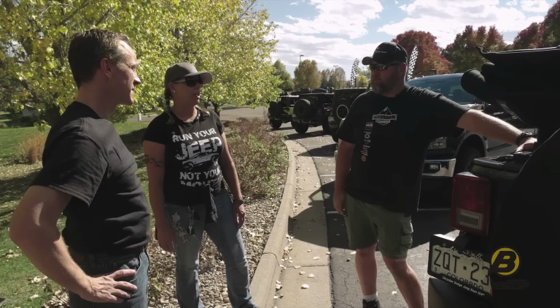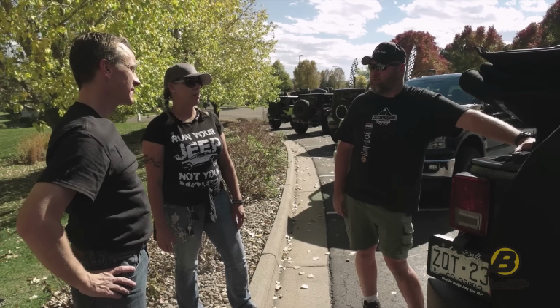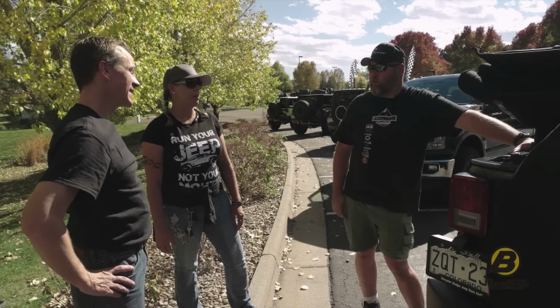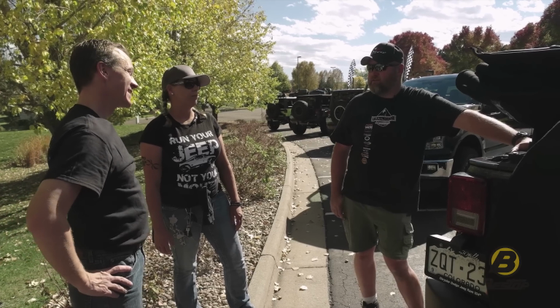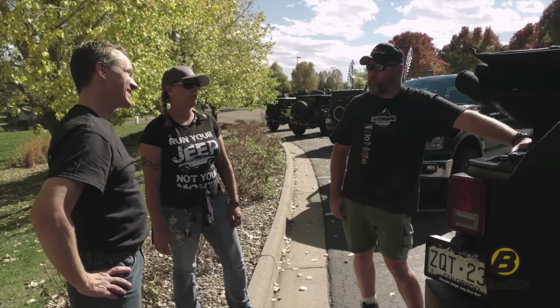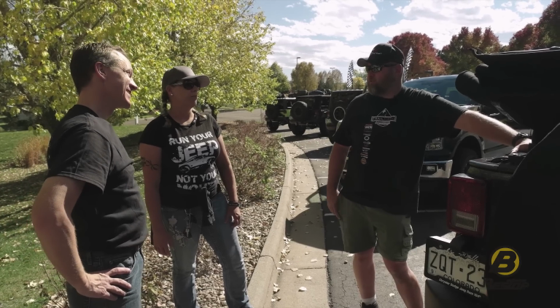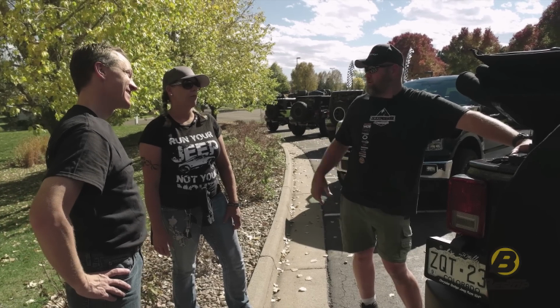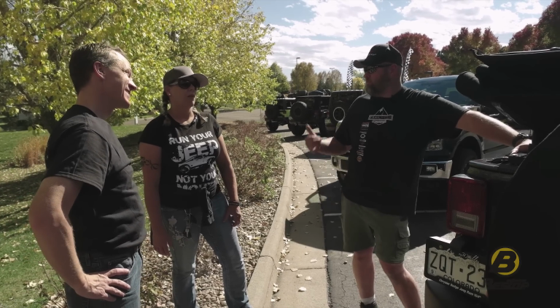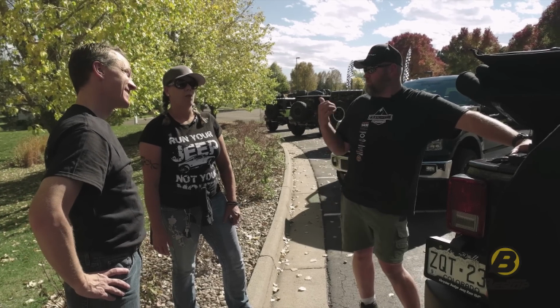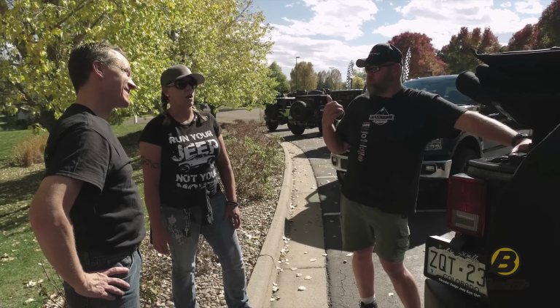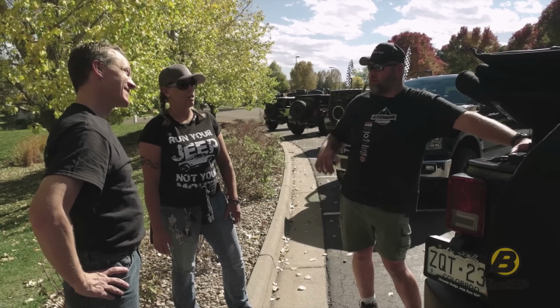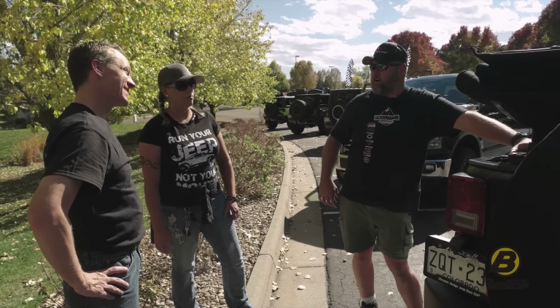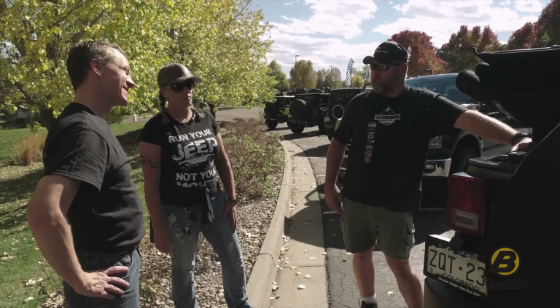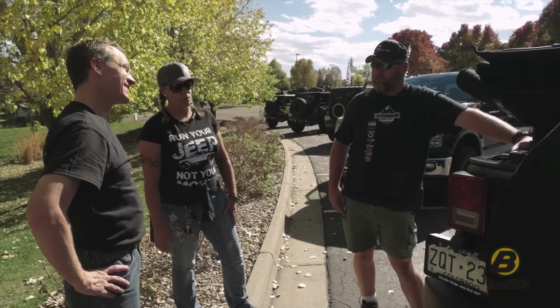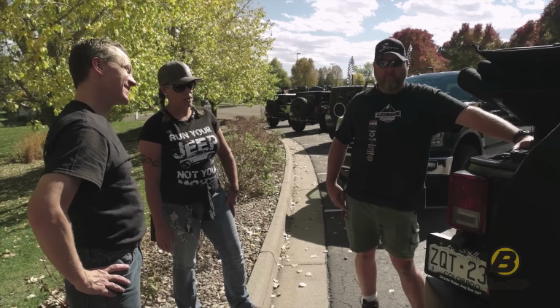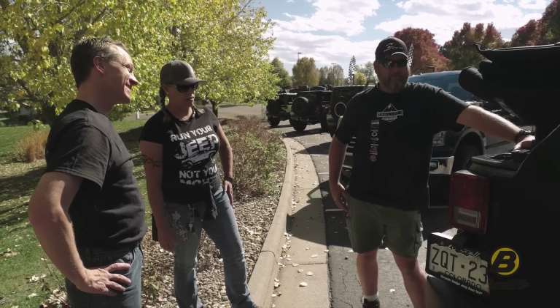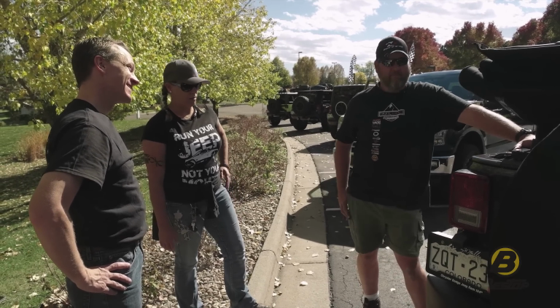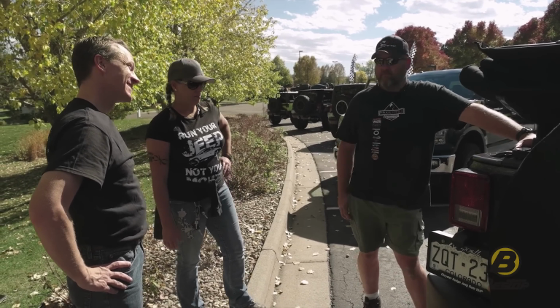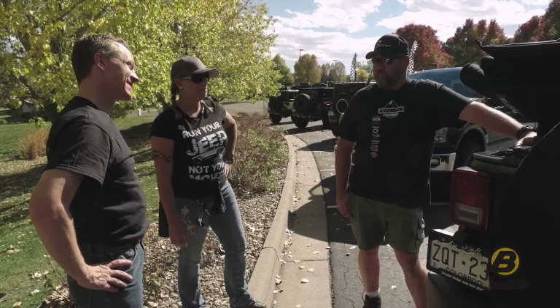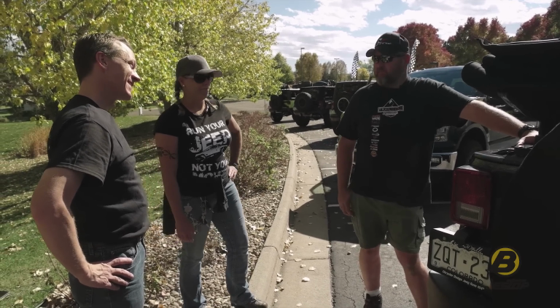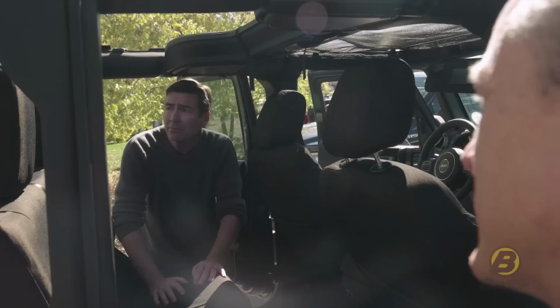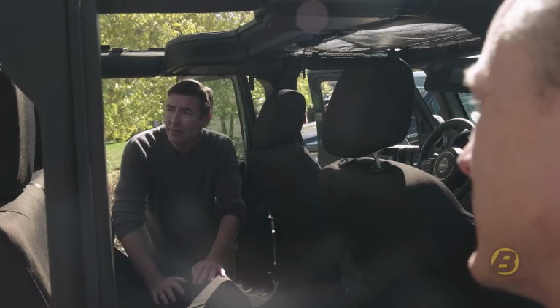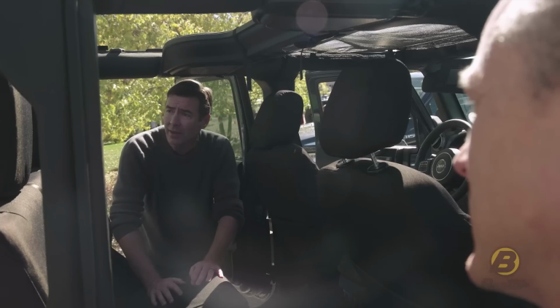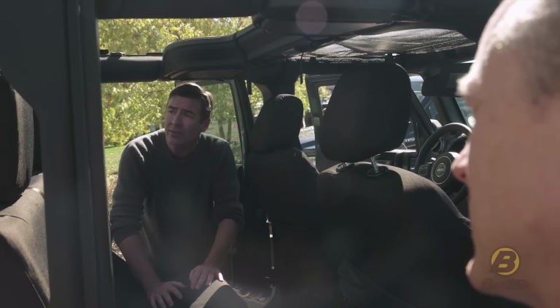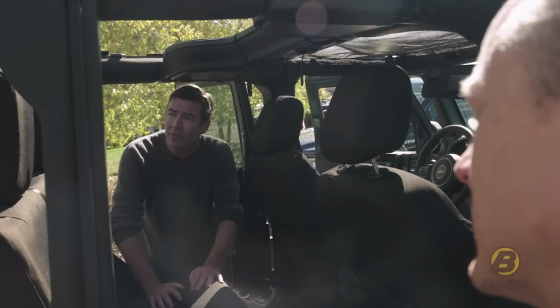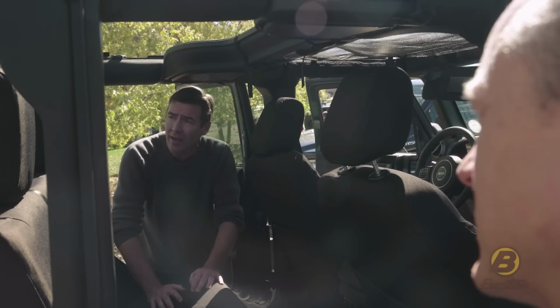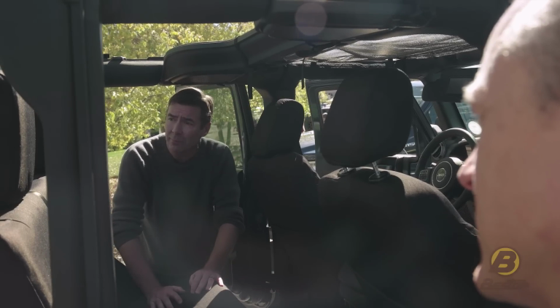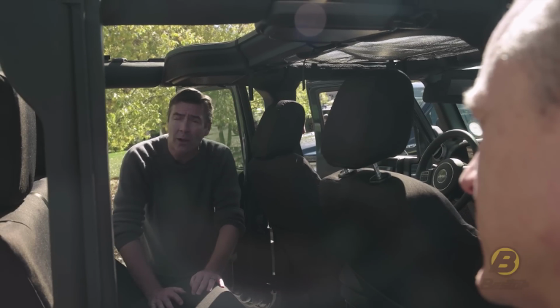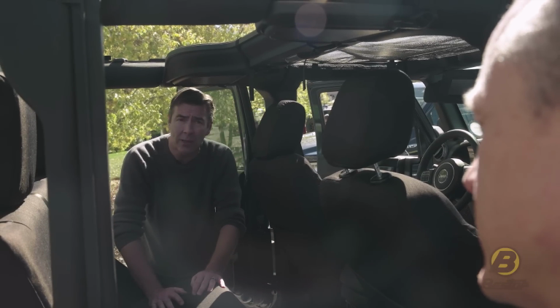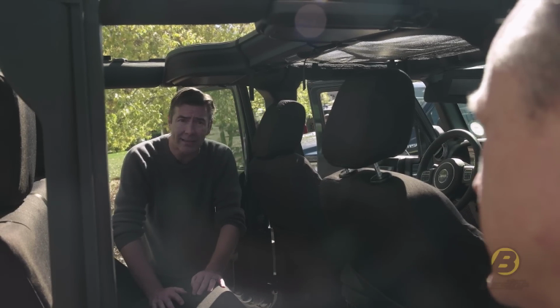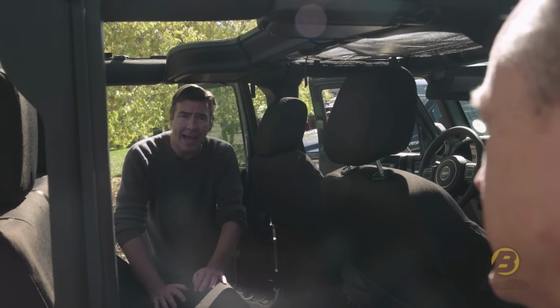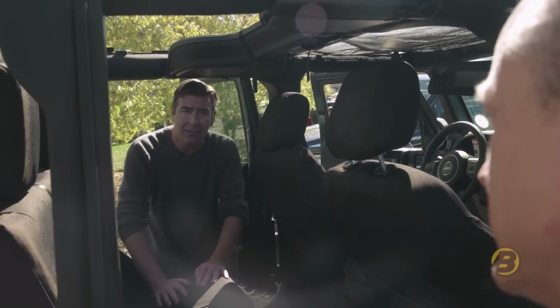Way easy. Way smoother than even my Trek Top. This is the top that I would like to have.